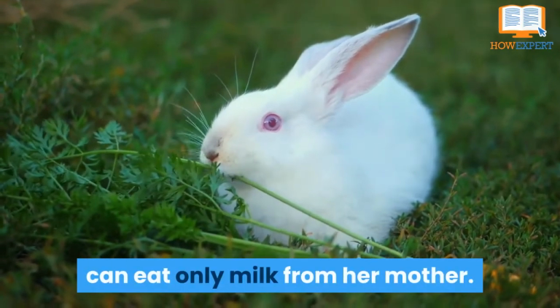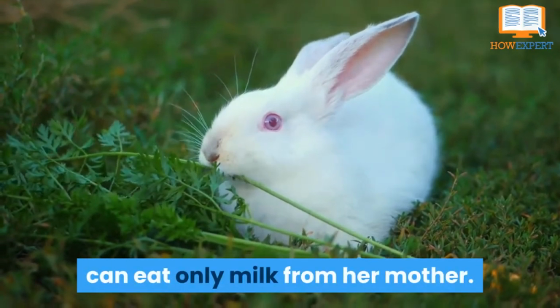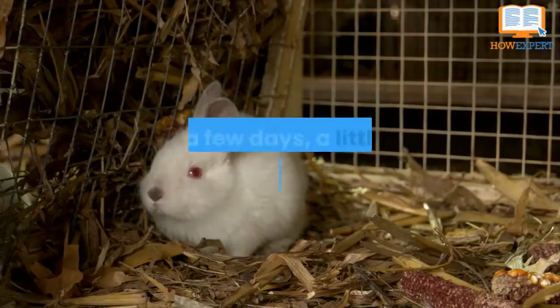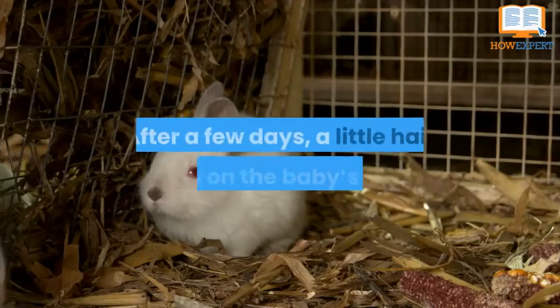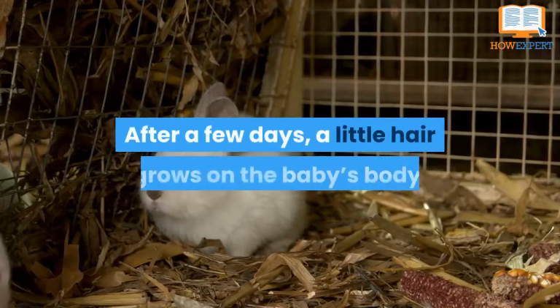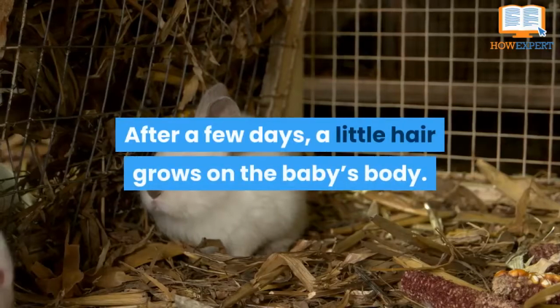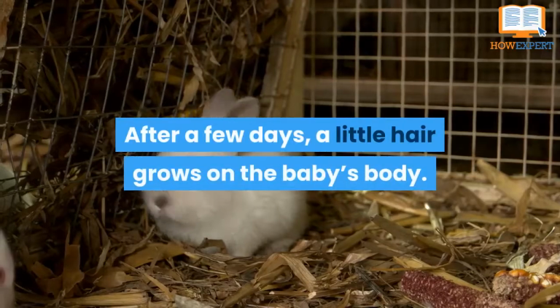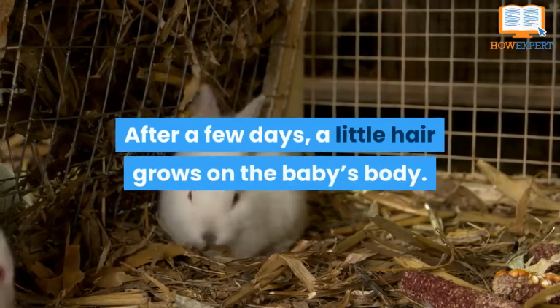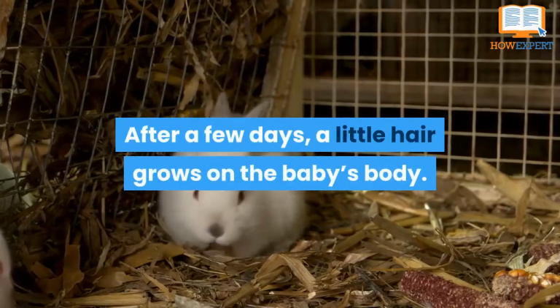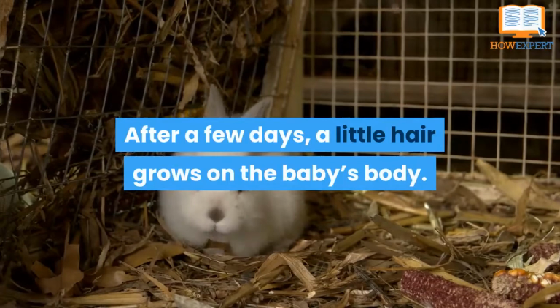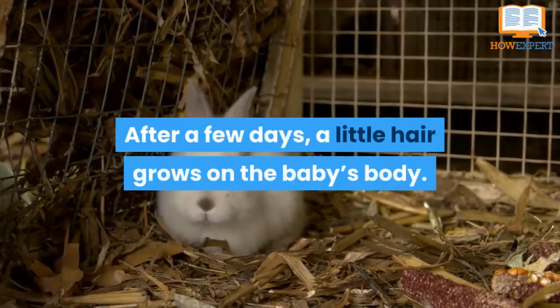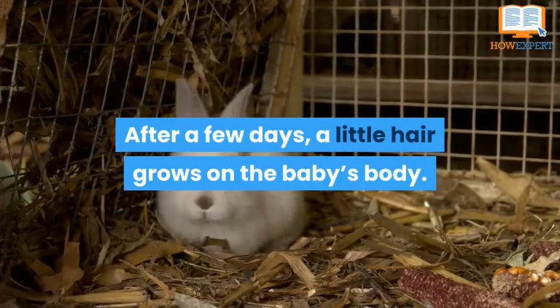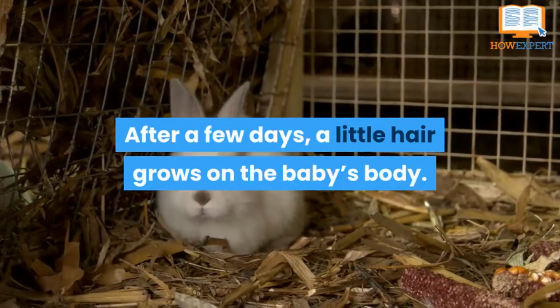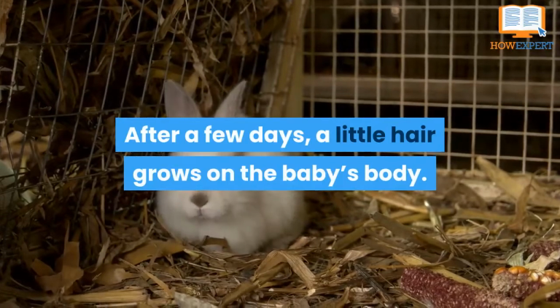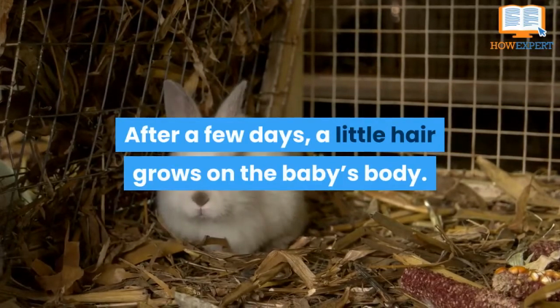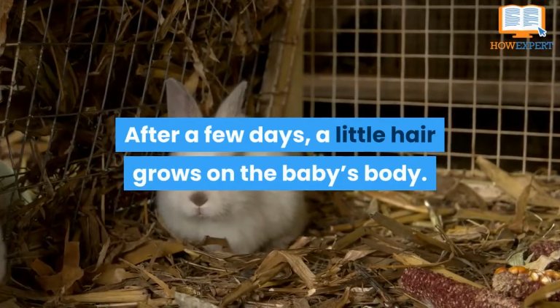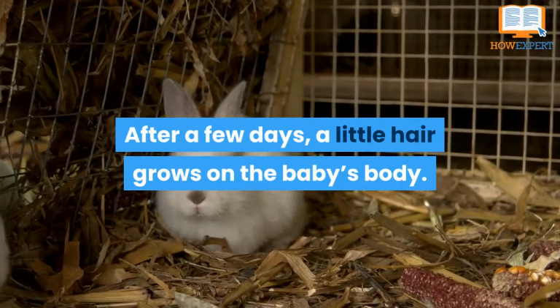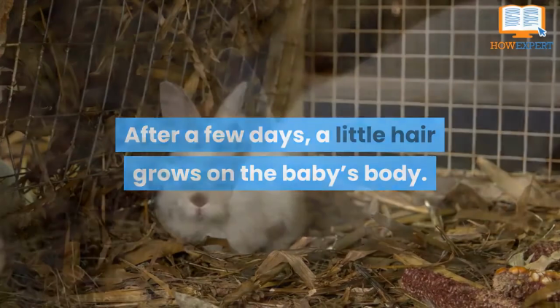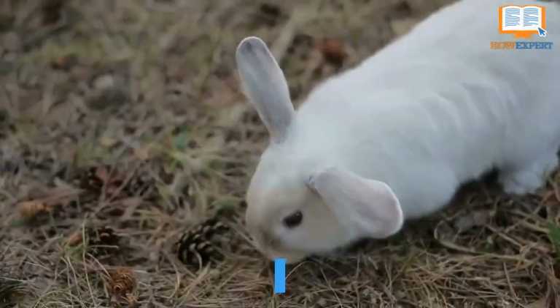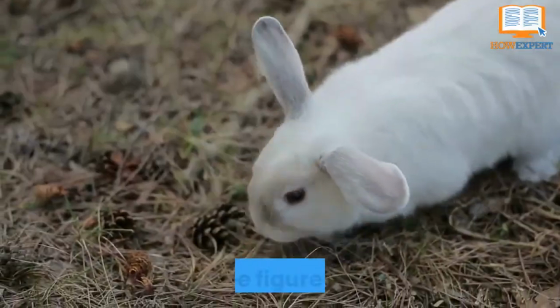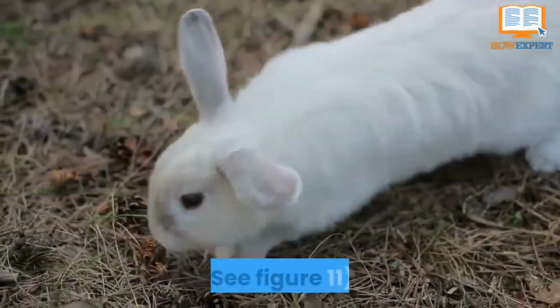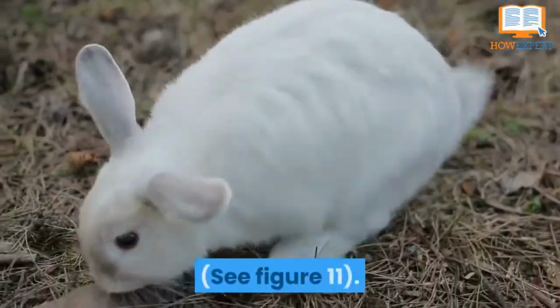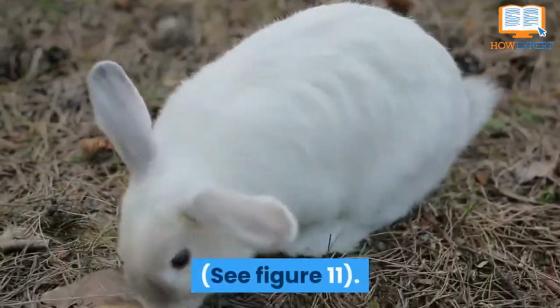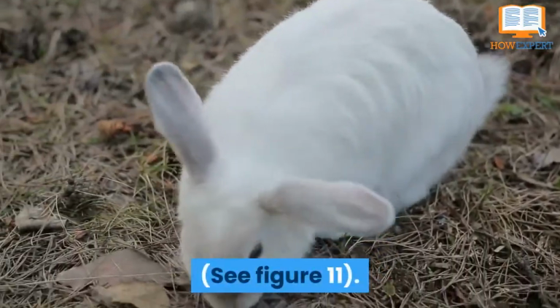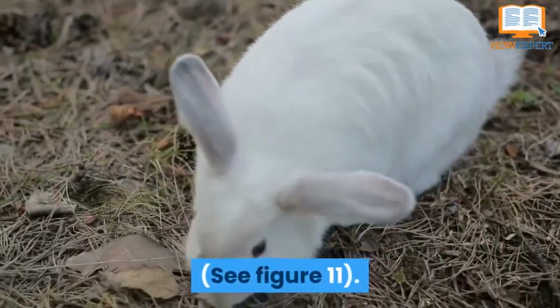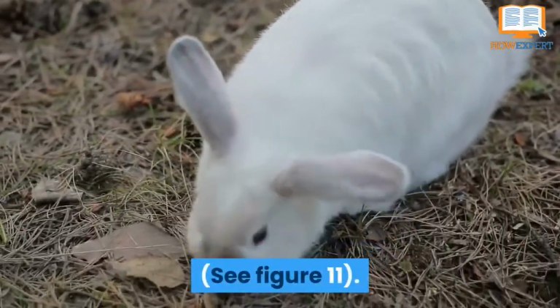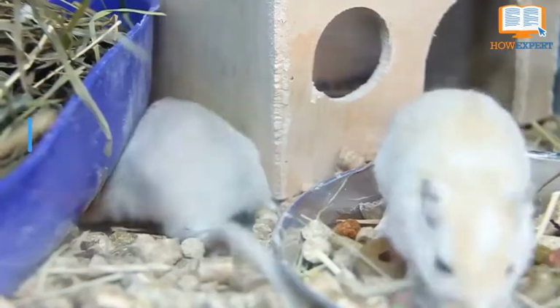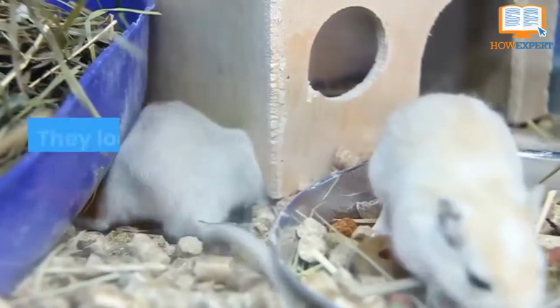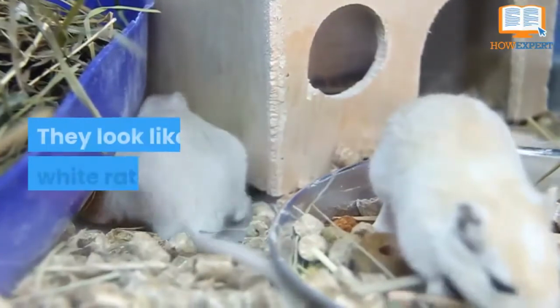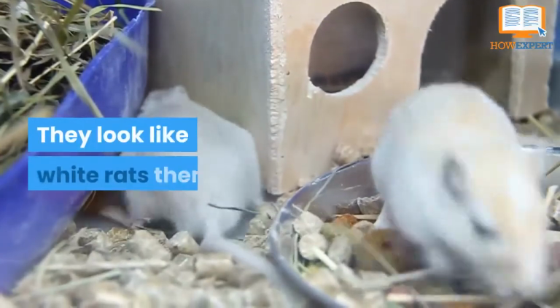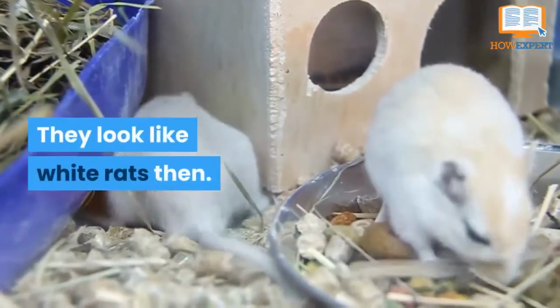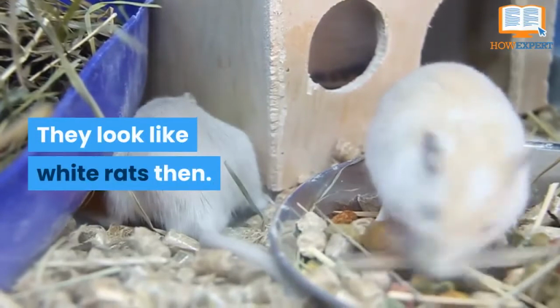For 10 days to 2 weeks, a baby rabbit can eat only milk from her mother. After a few days, a little hair grows on the baby's body. They look like white rats then.